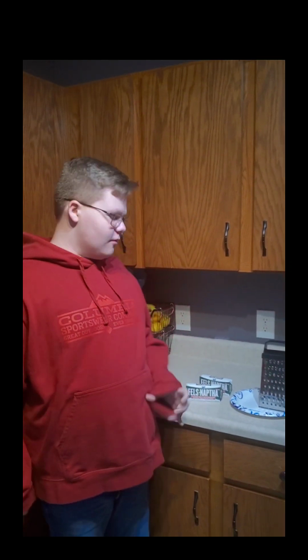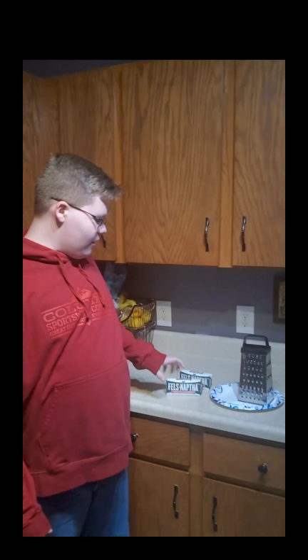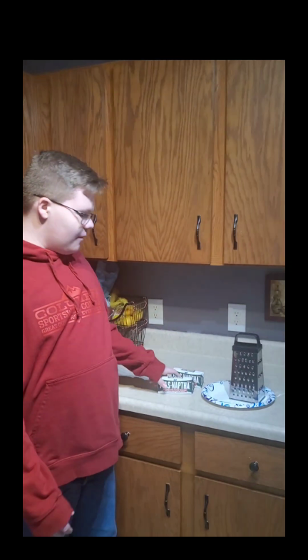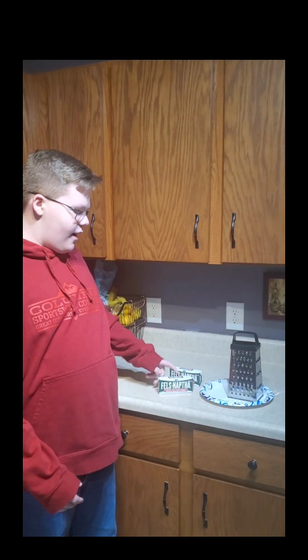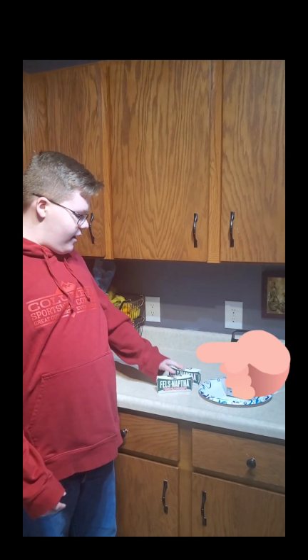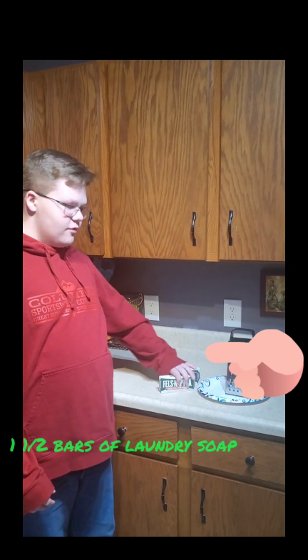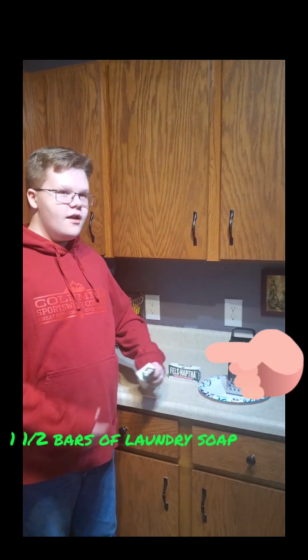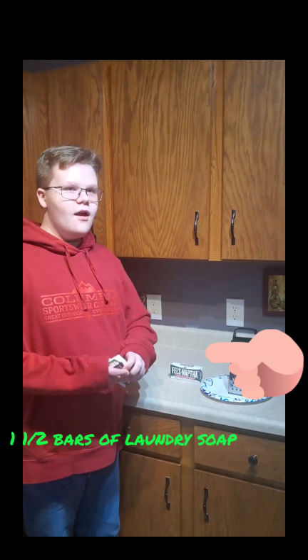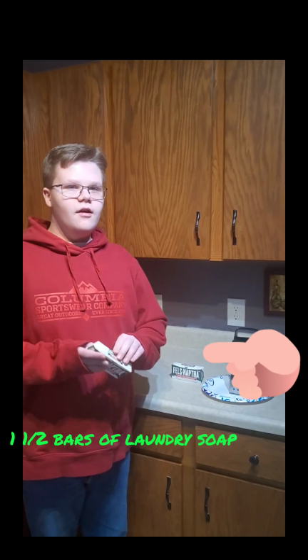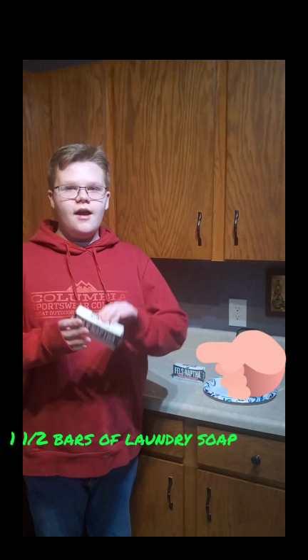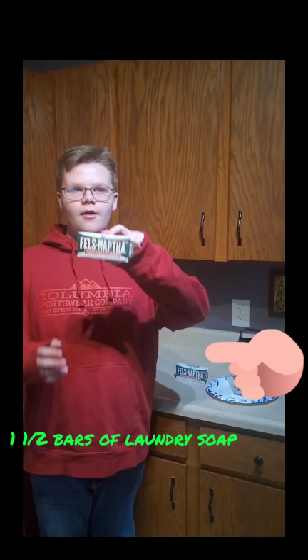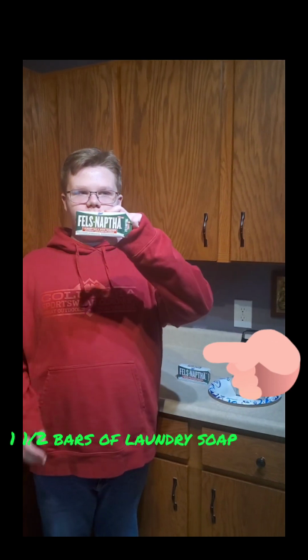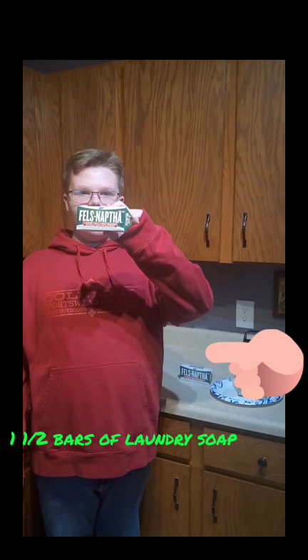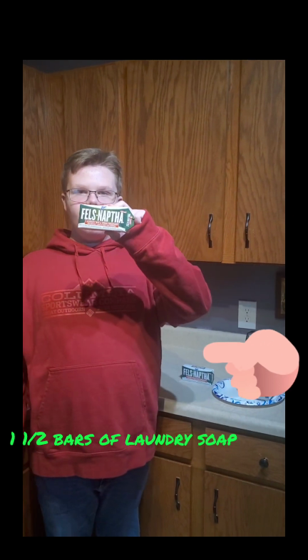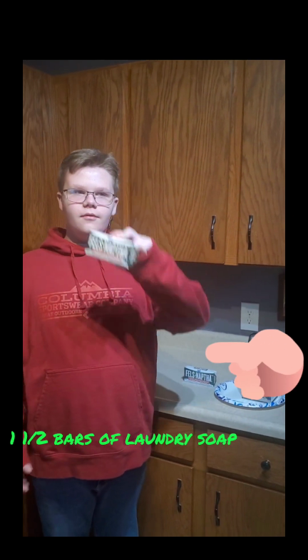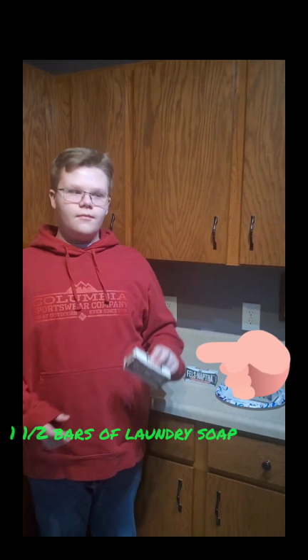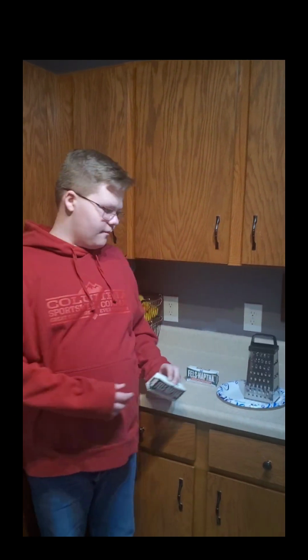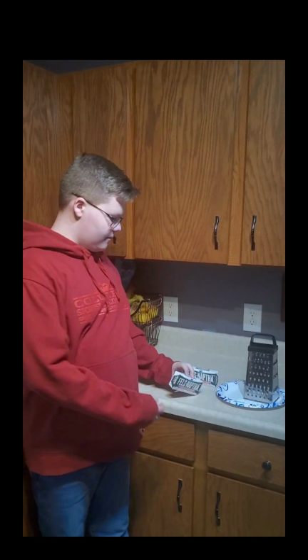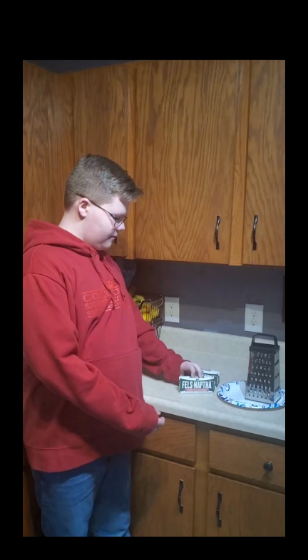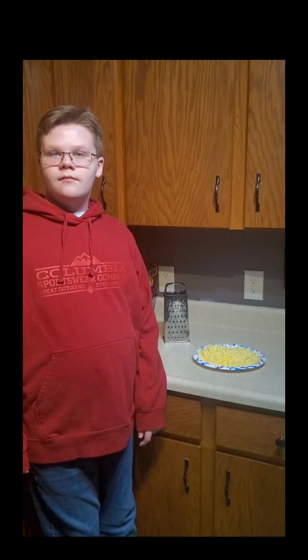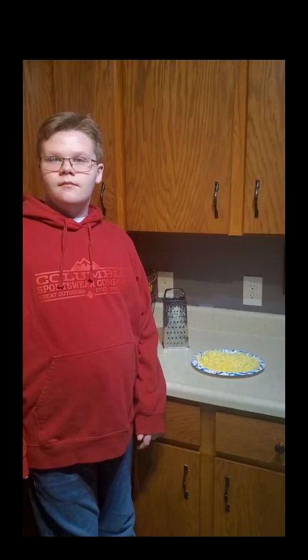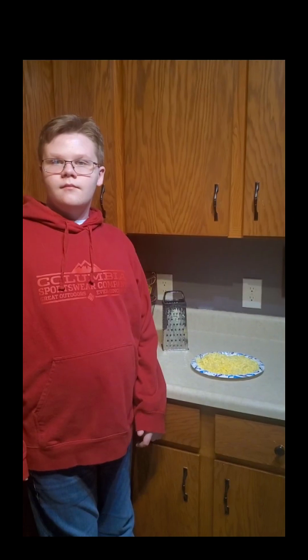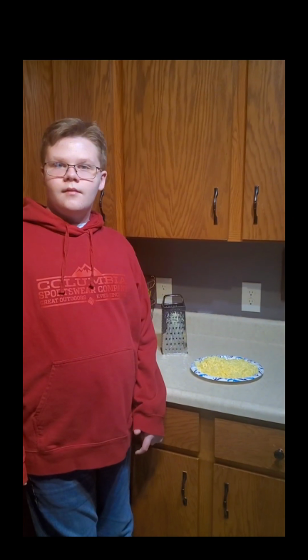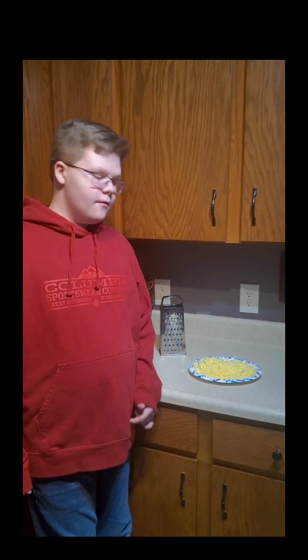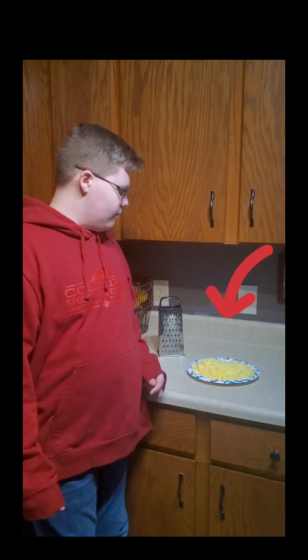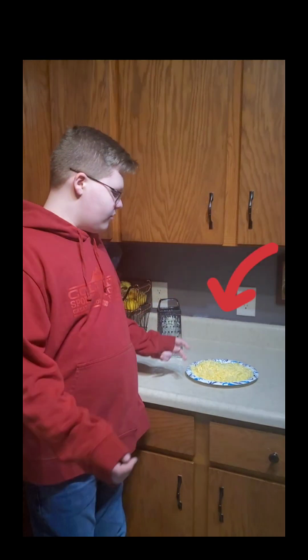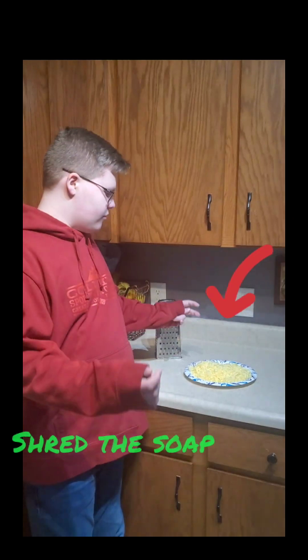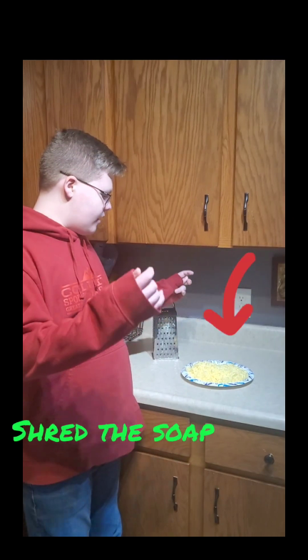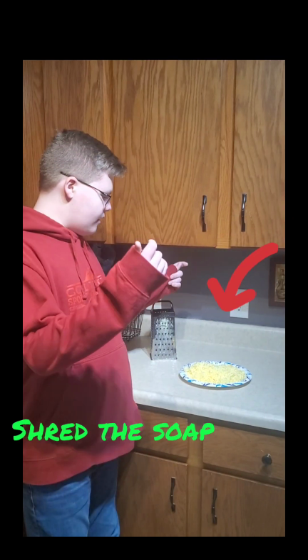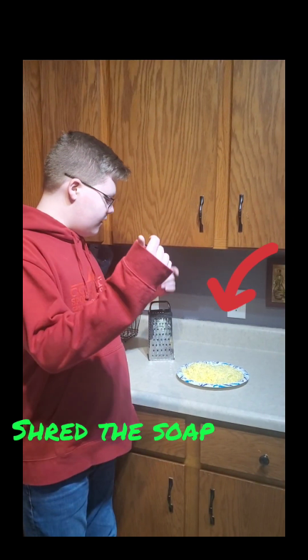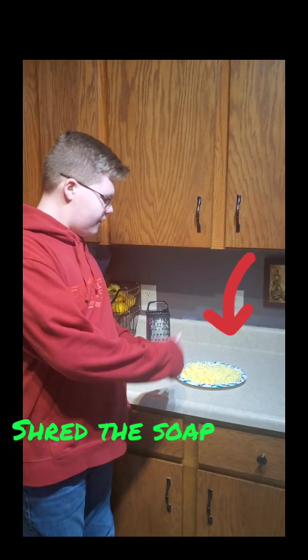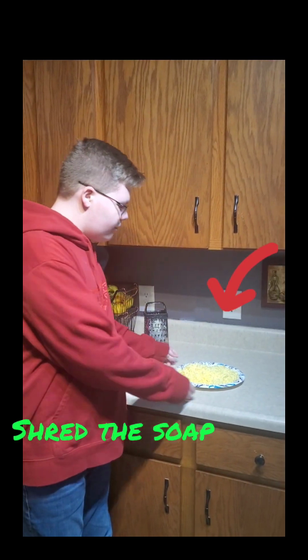We're going to start by shredding one and a half bars of soap. We shredded the soap.